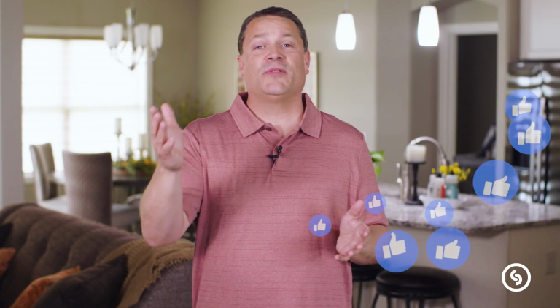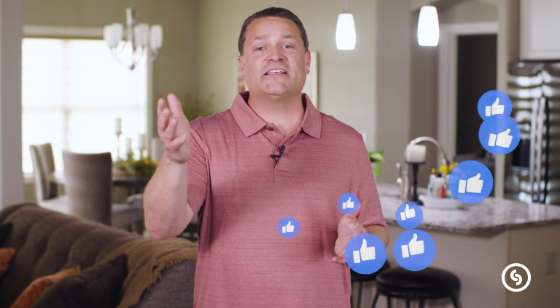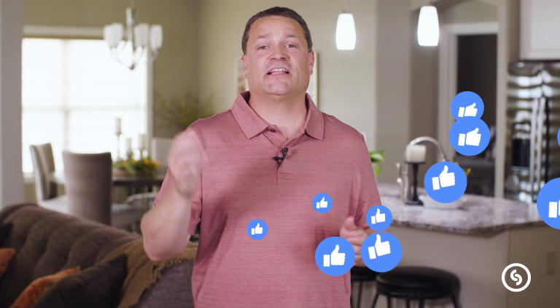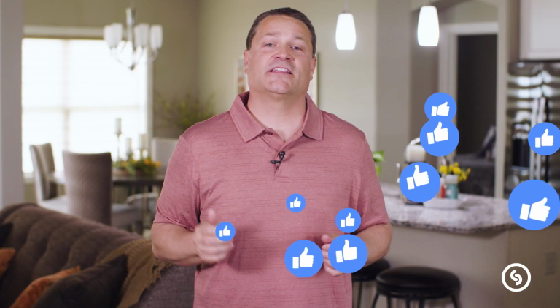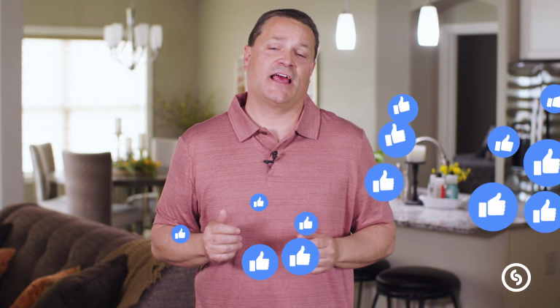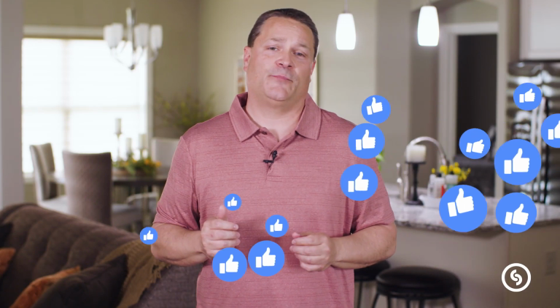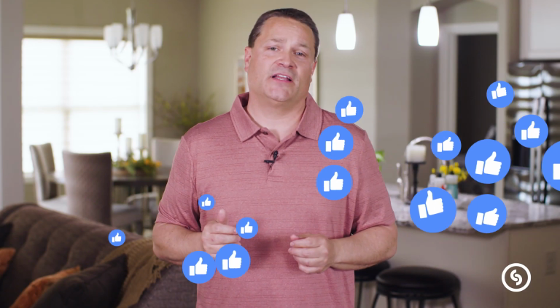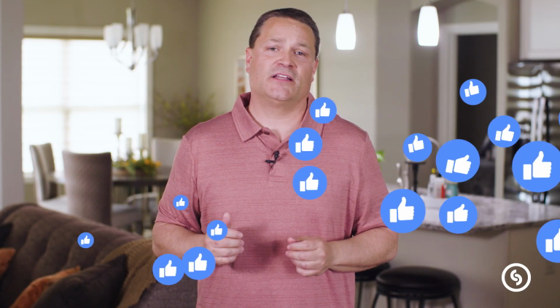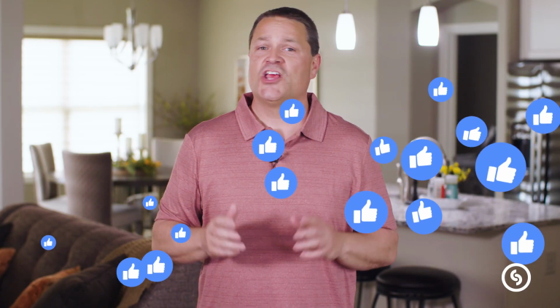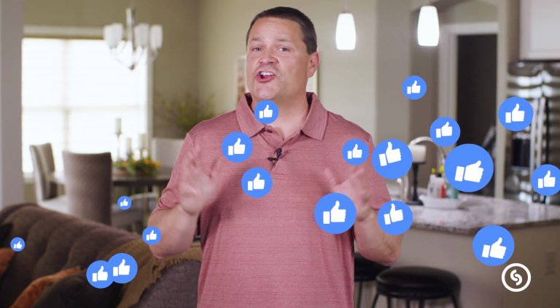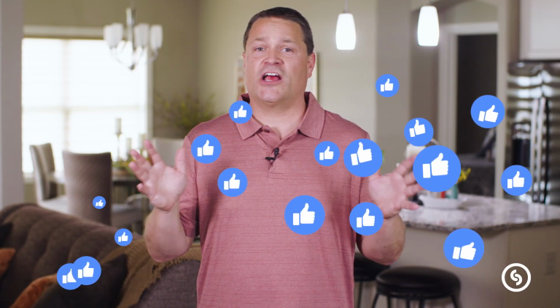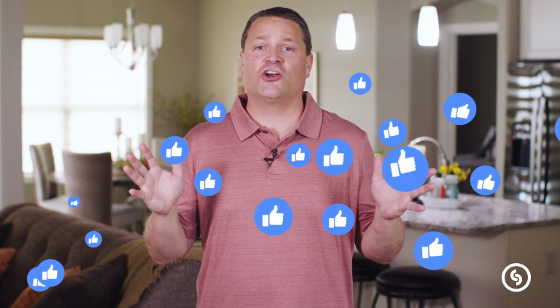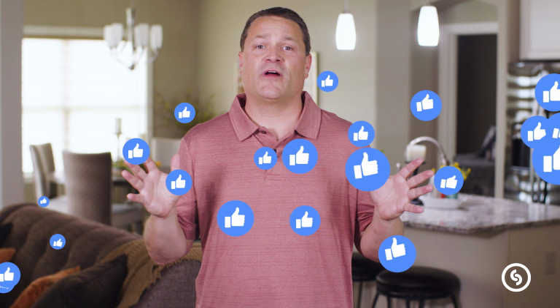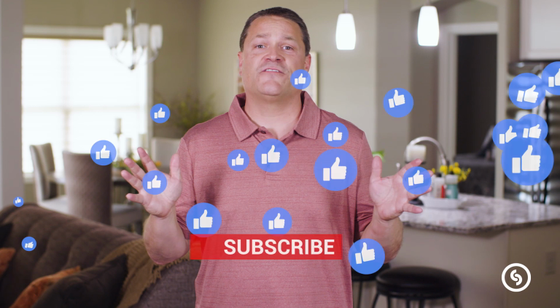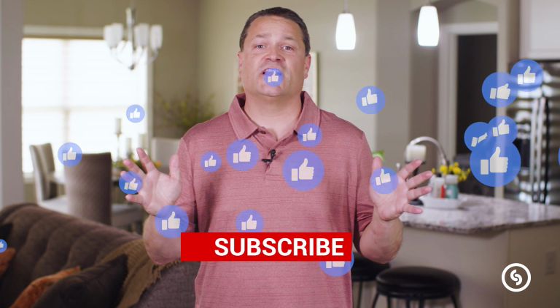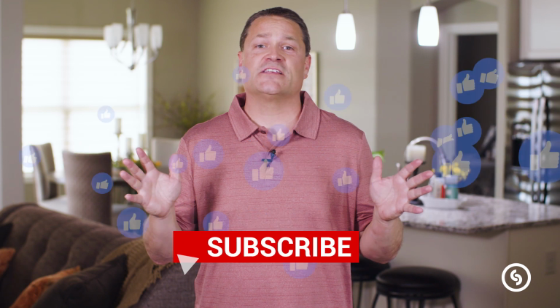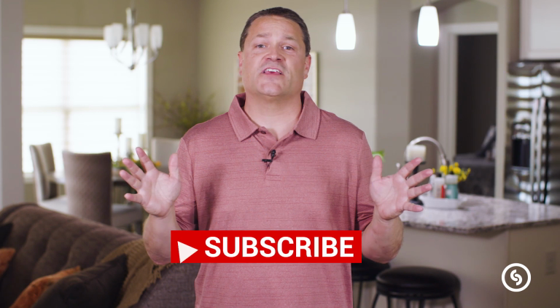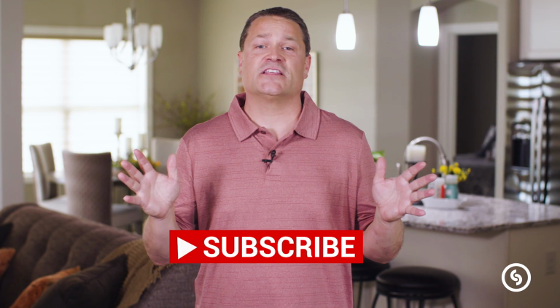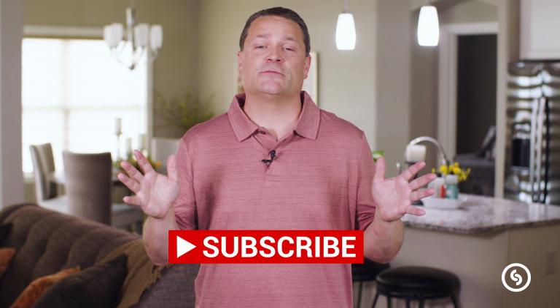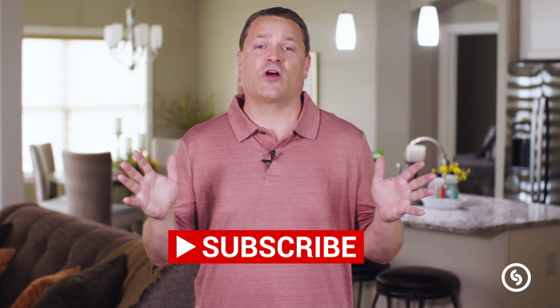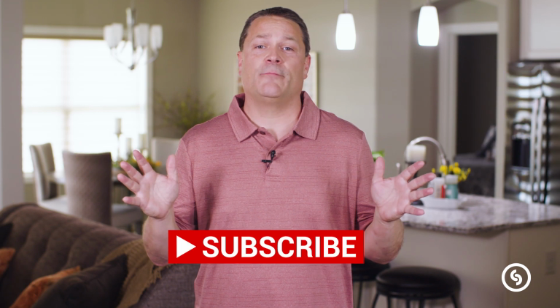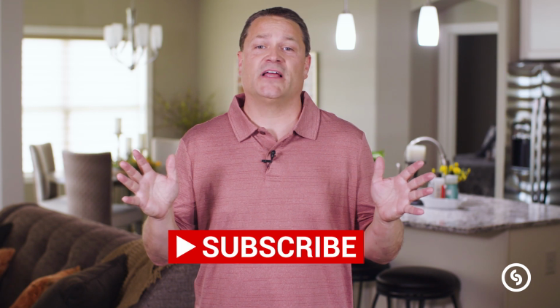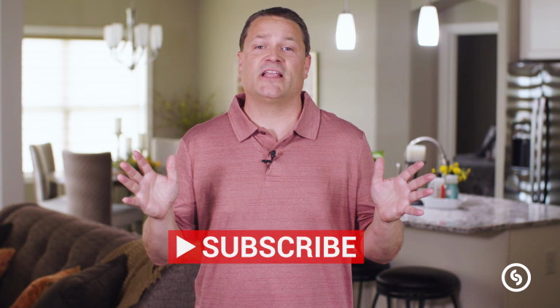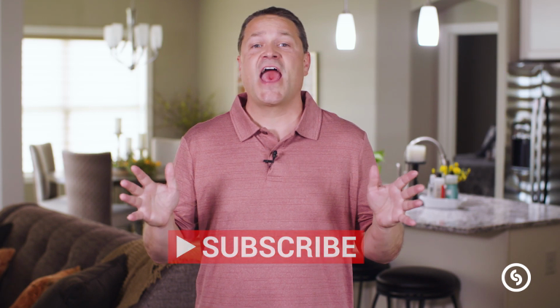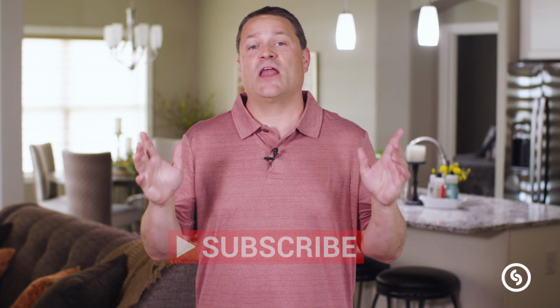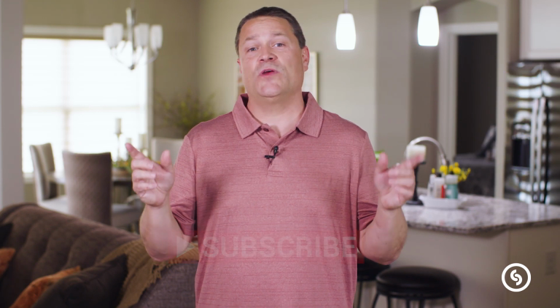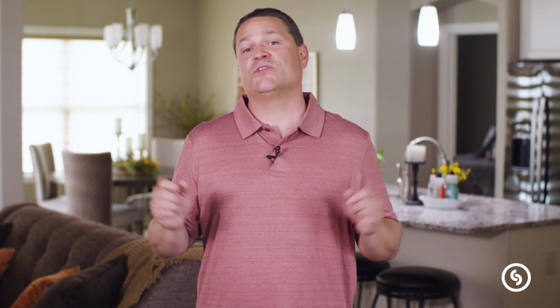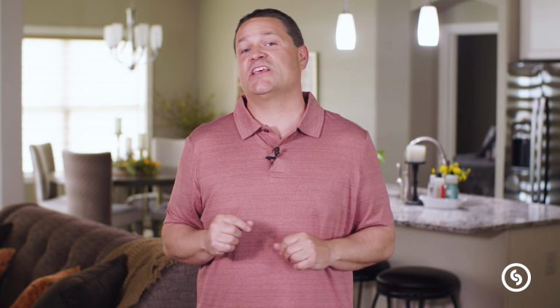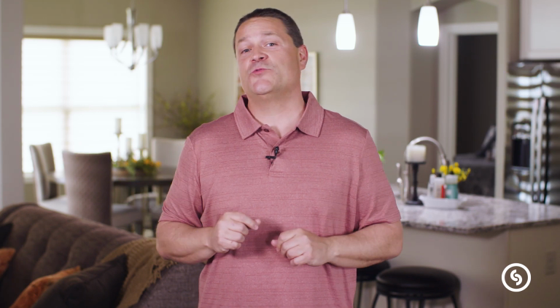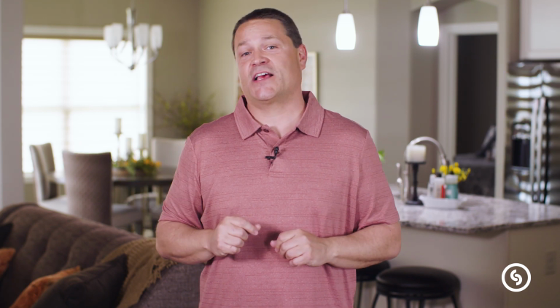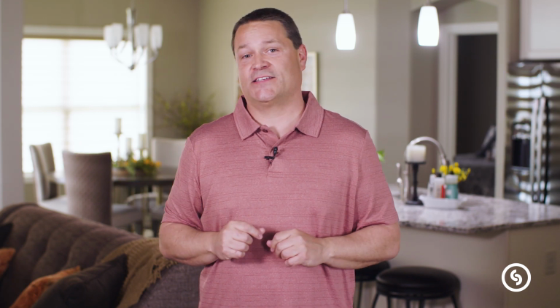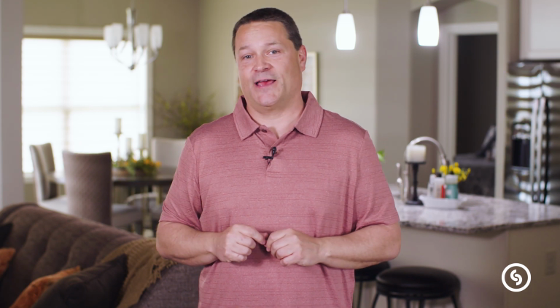Please click the like button. You're not going to hurt my feelings if you hit the subscribe button, and we will see you next time.